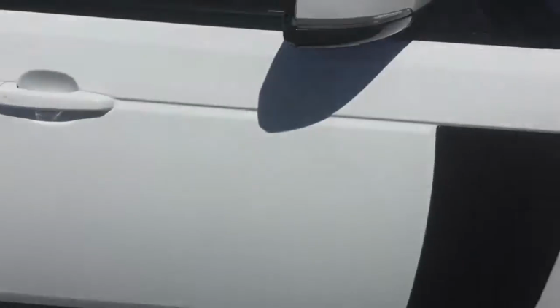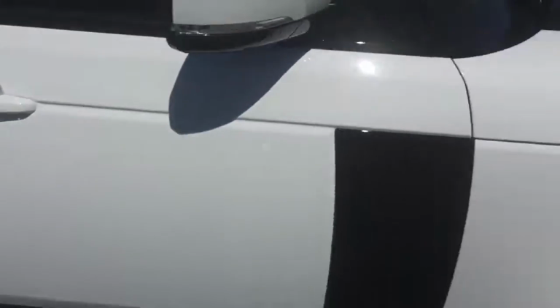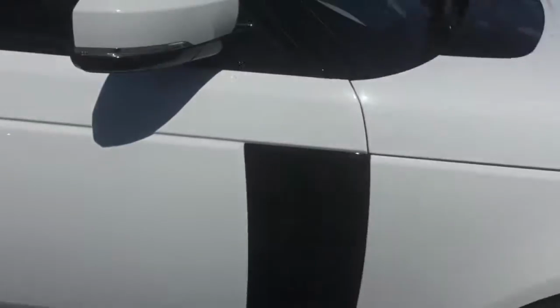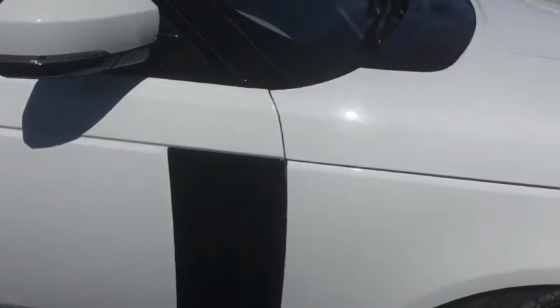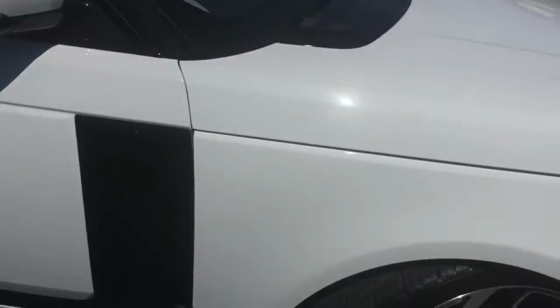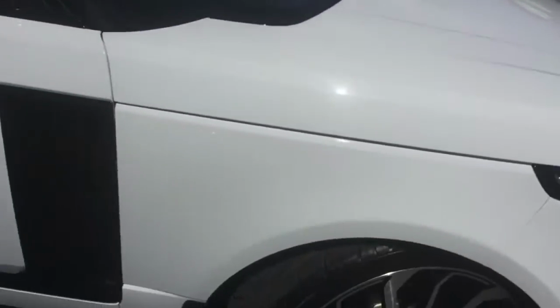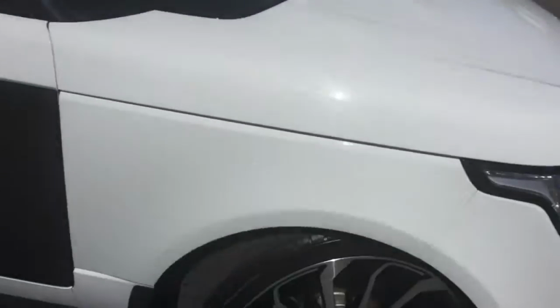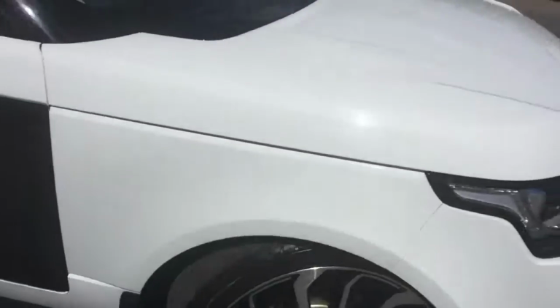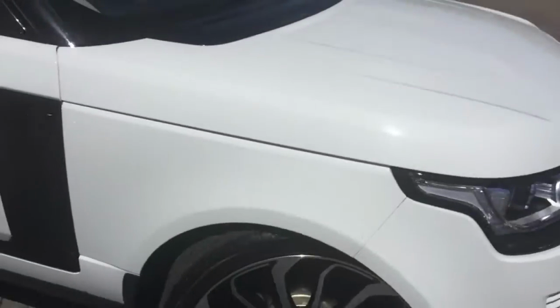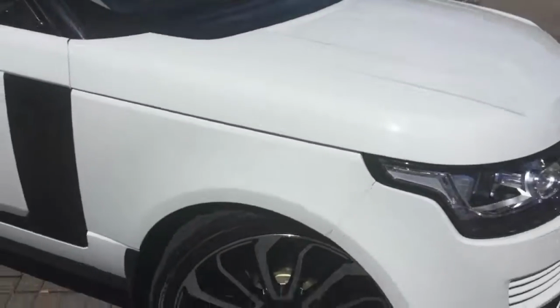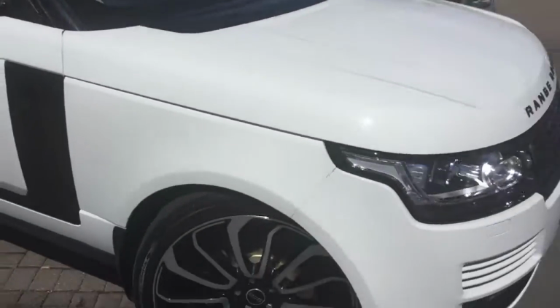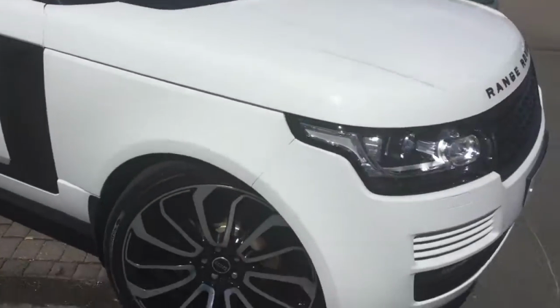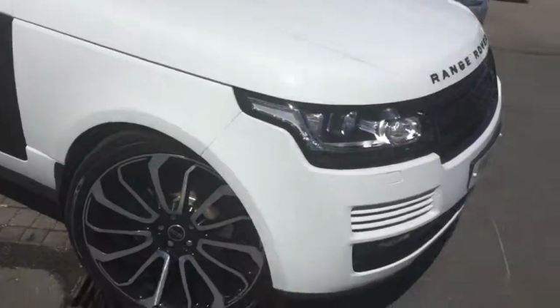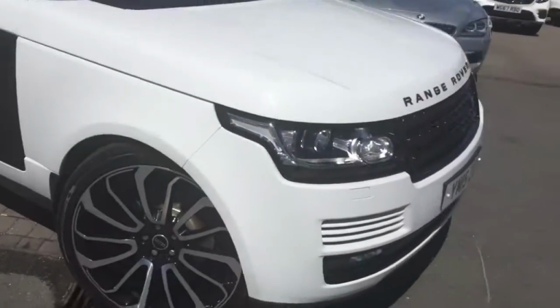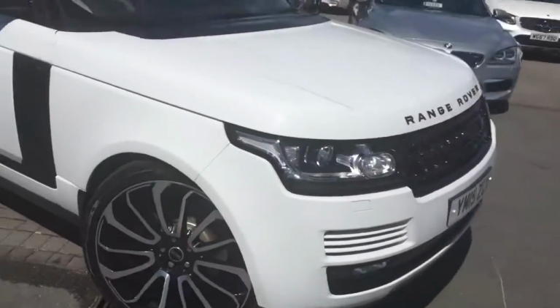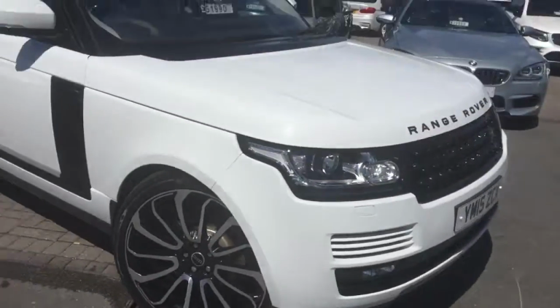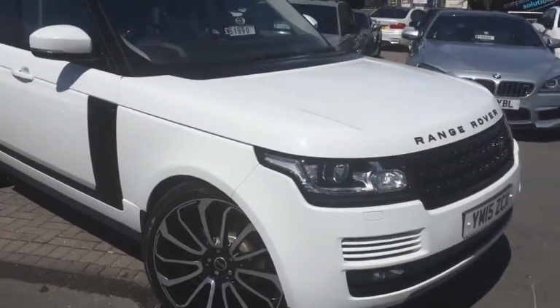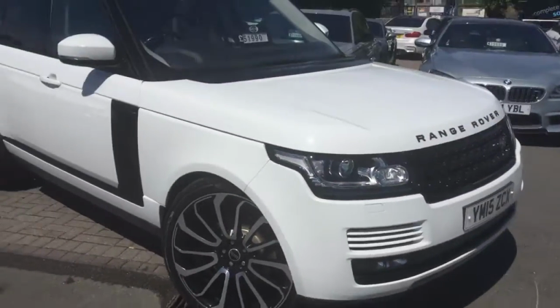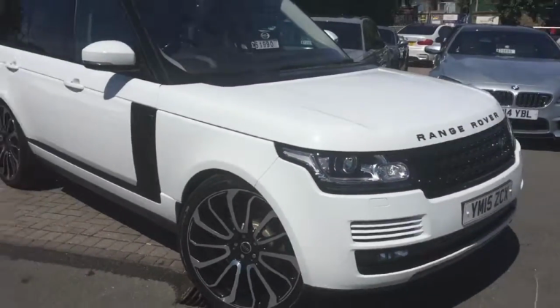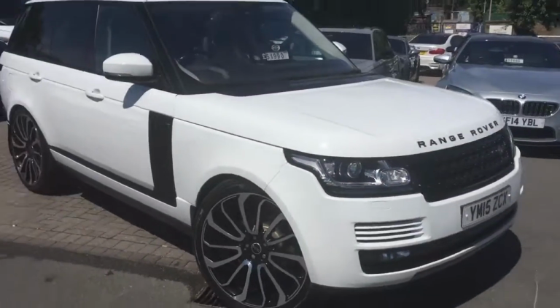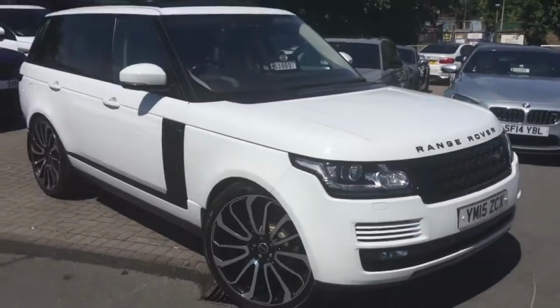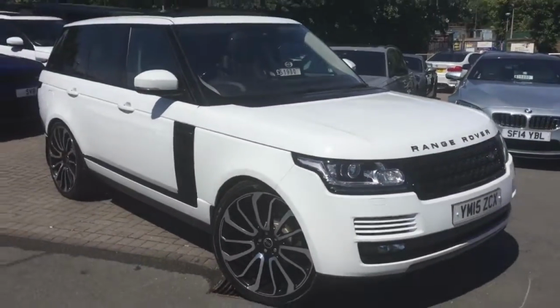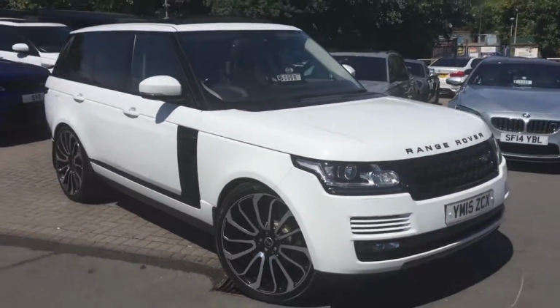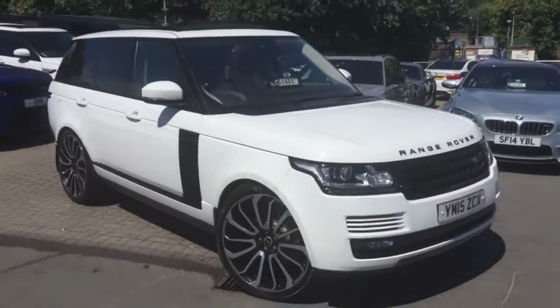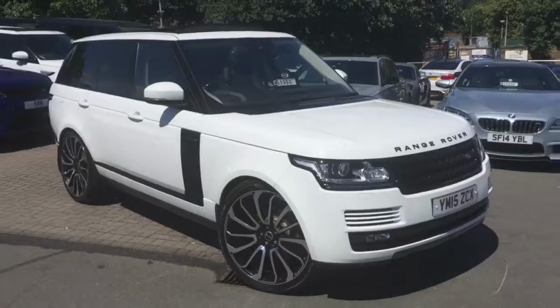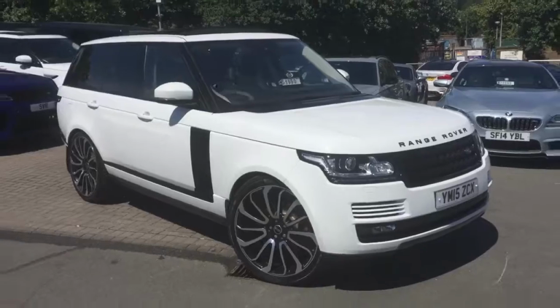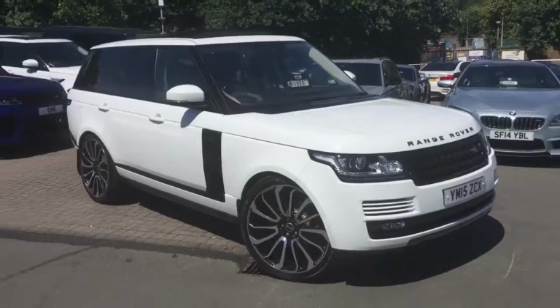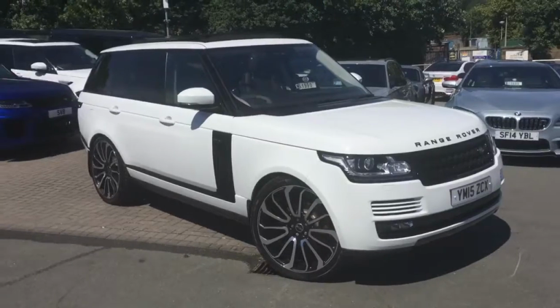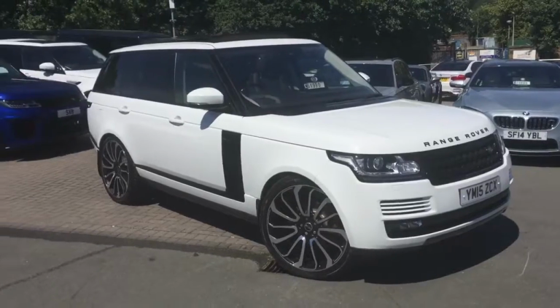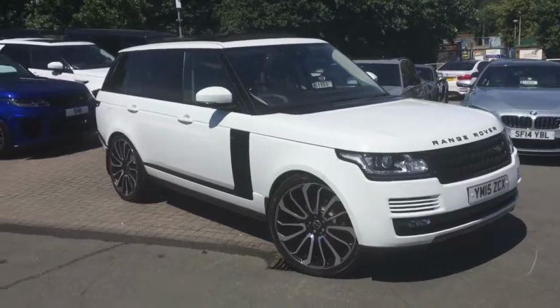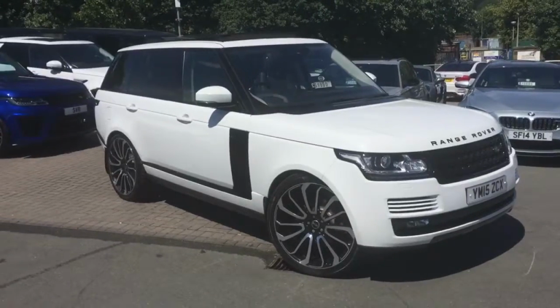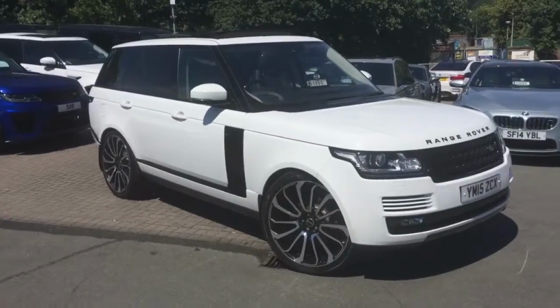There is your Range Rover Vogue. I hope the video helps.